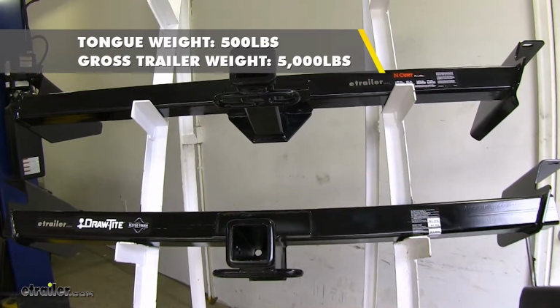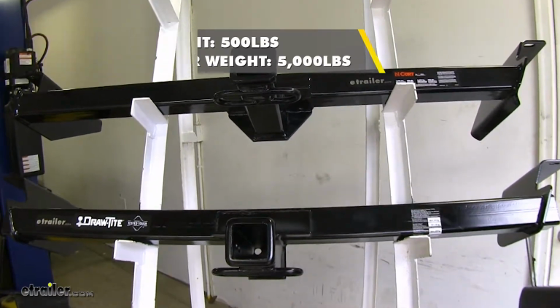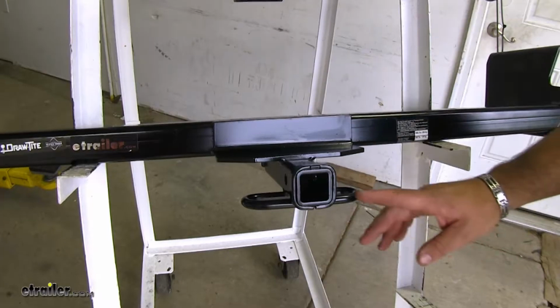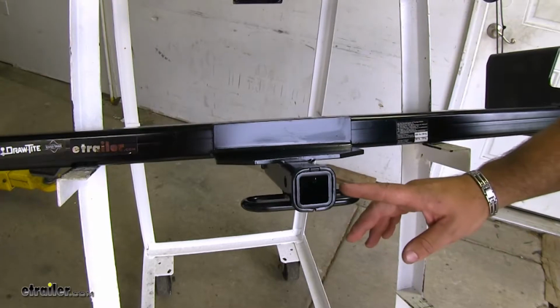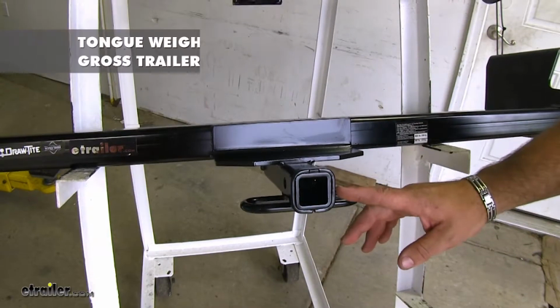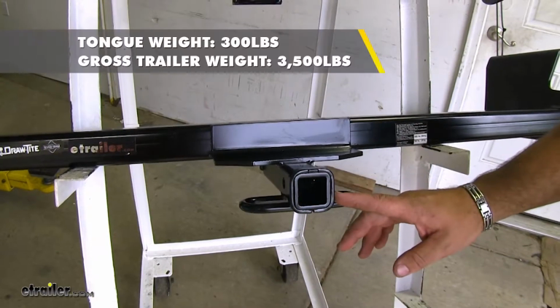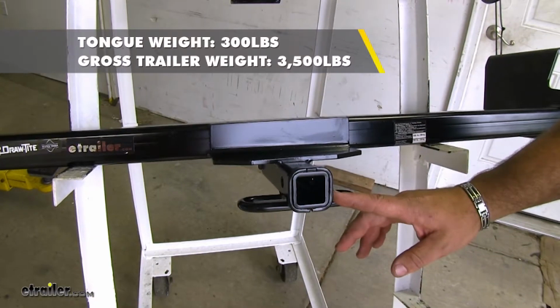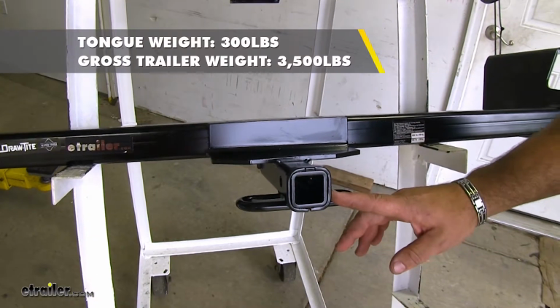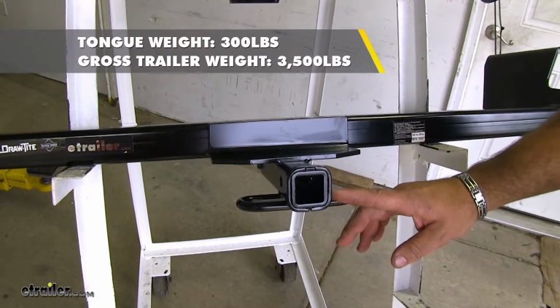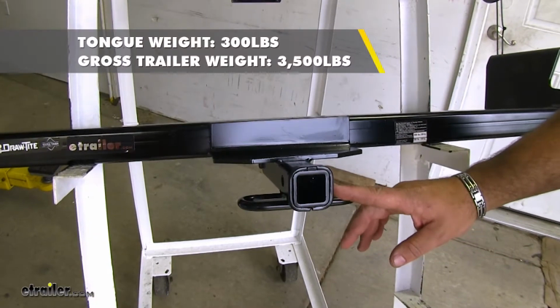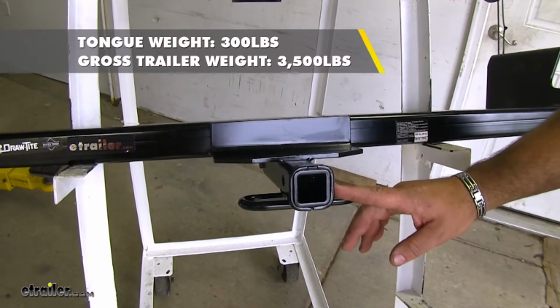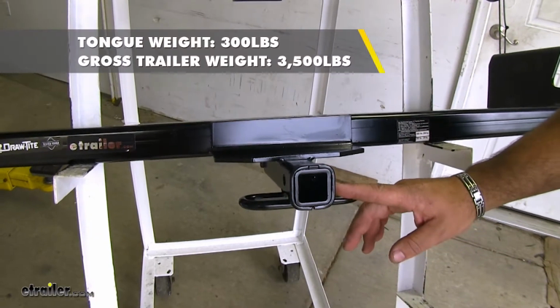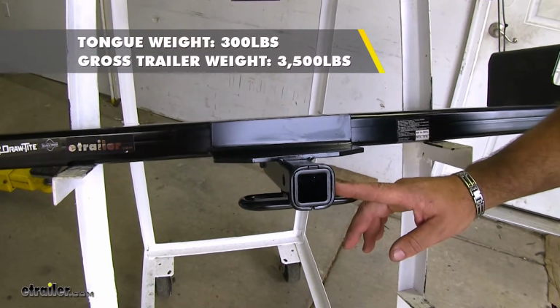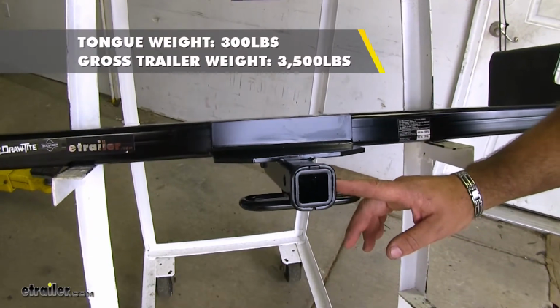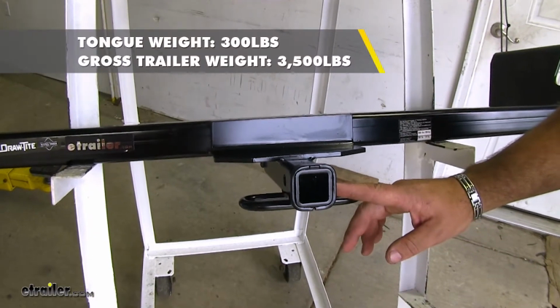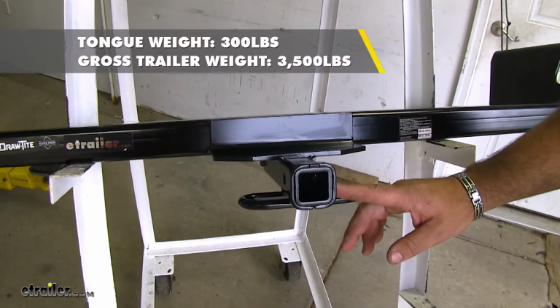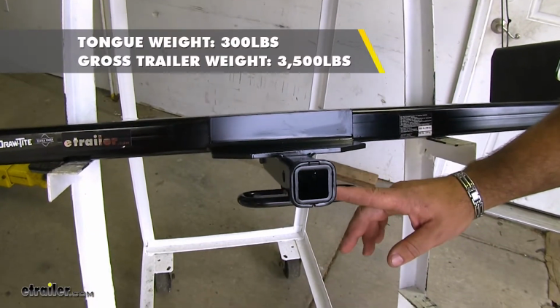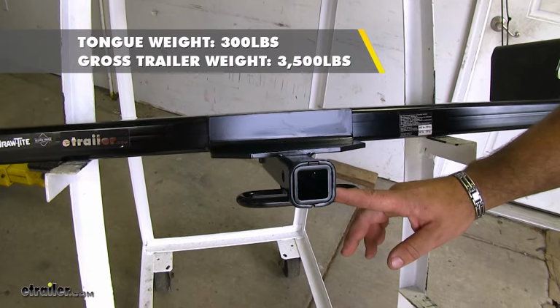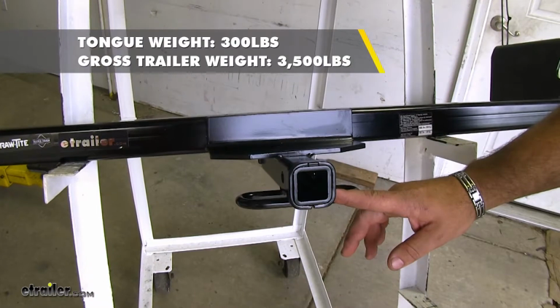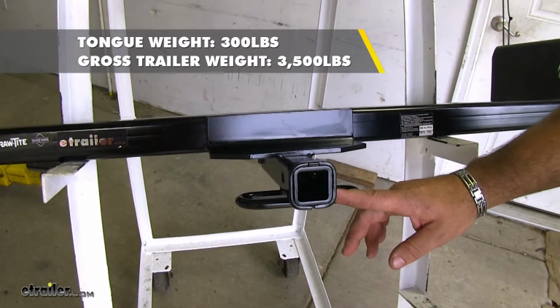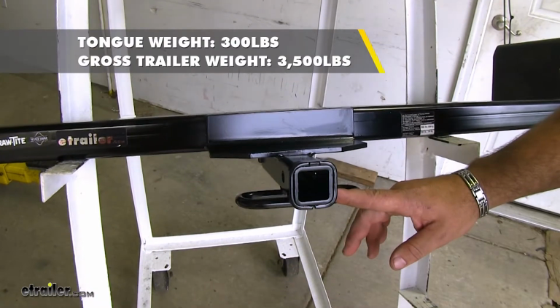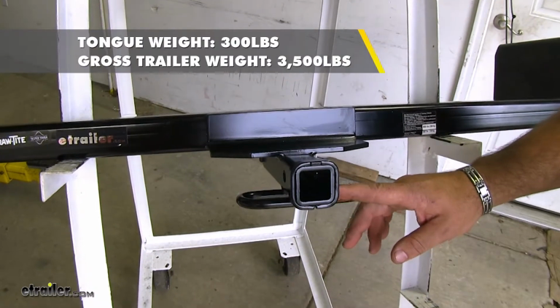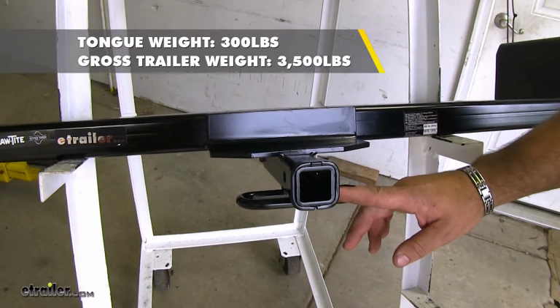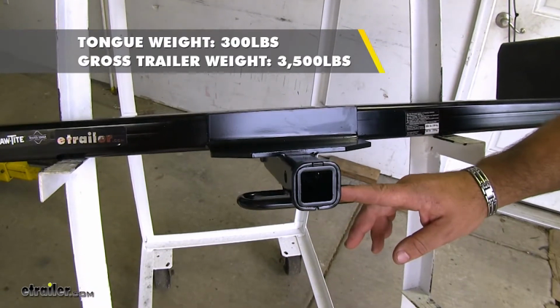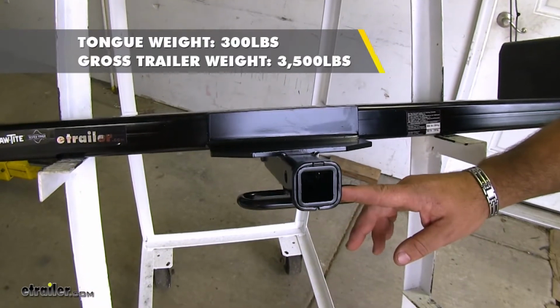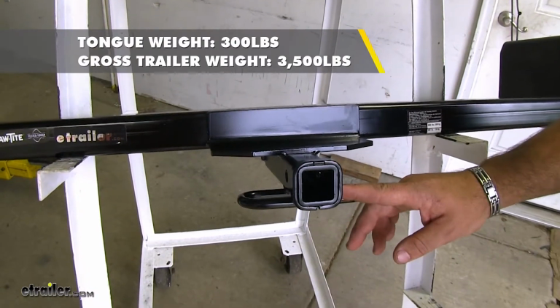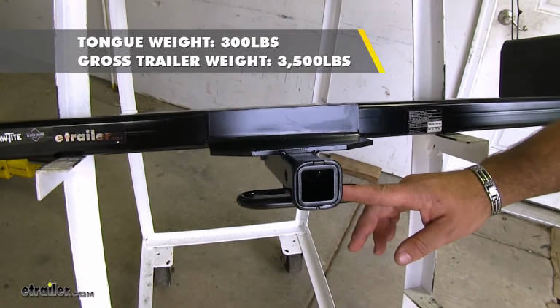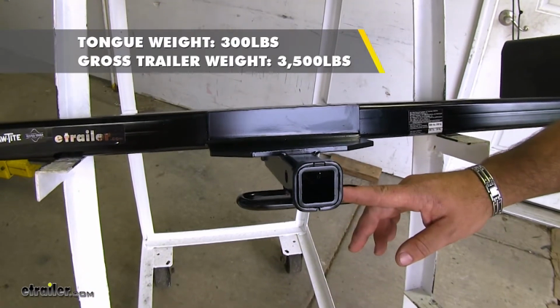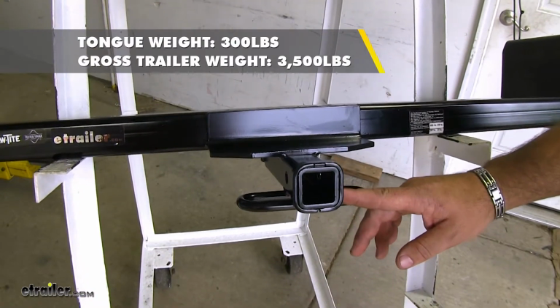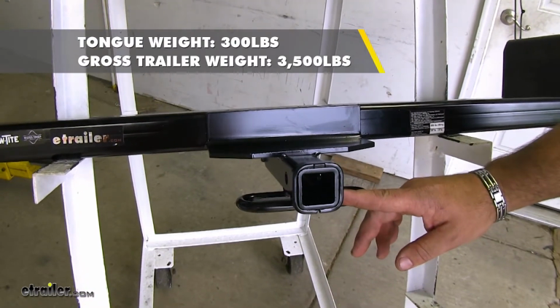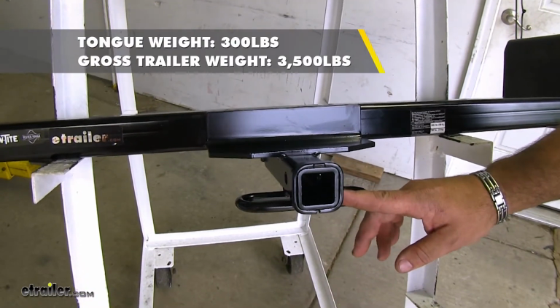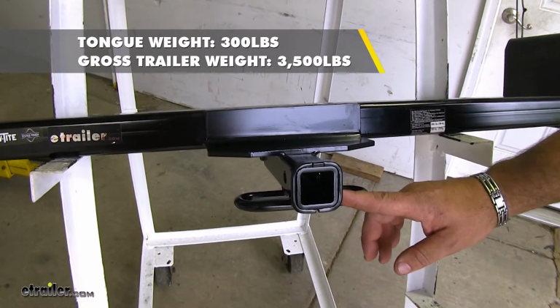Now on your Class II, you're going to have a 300 pound max tongue weight and a 3,500 pound max trailer weight.